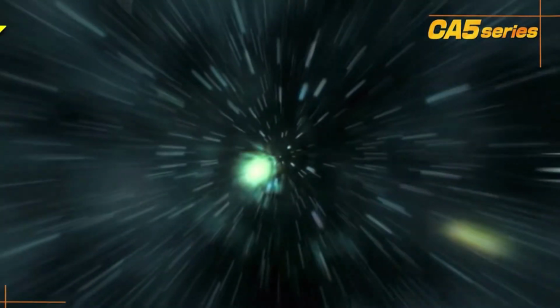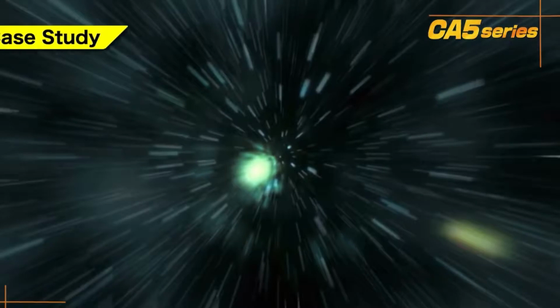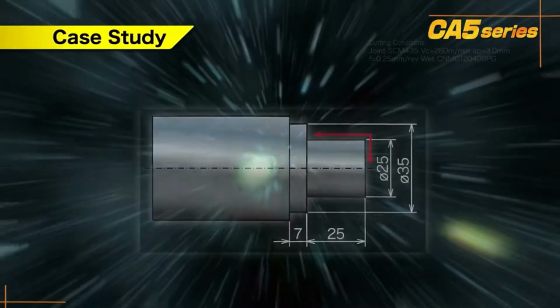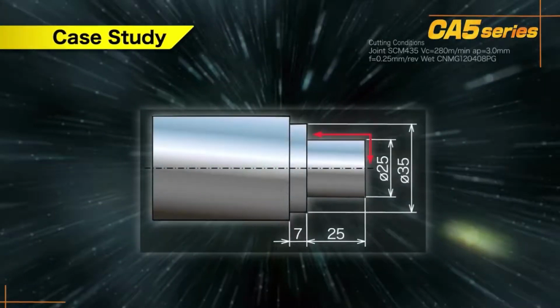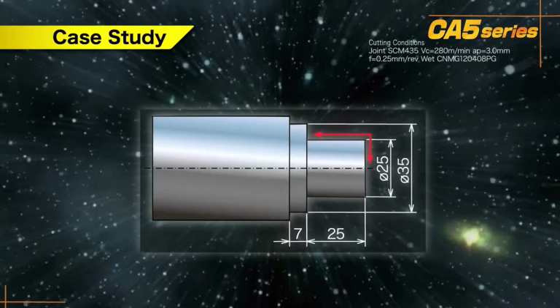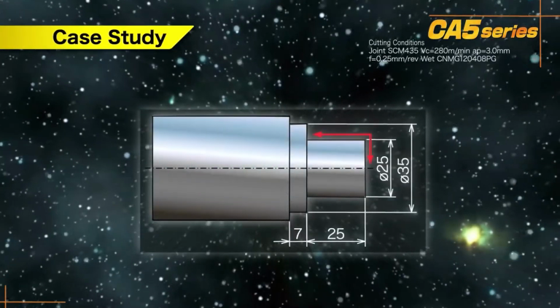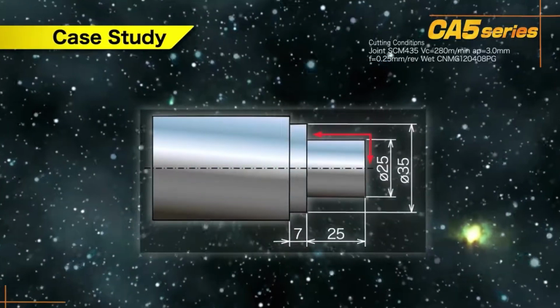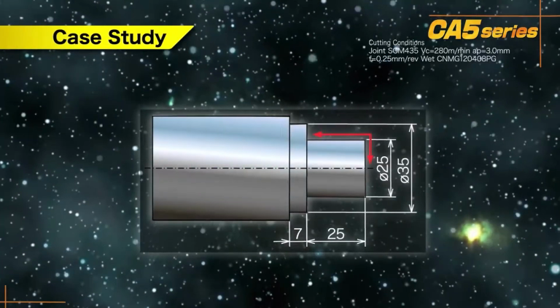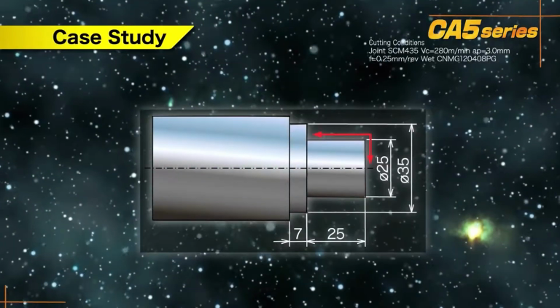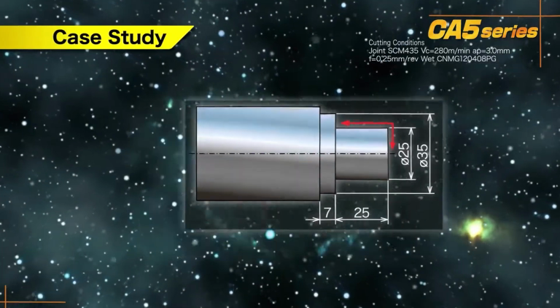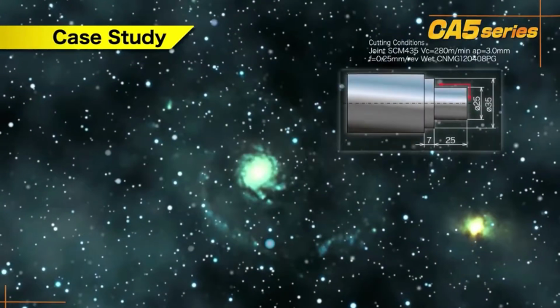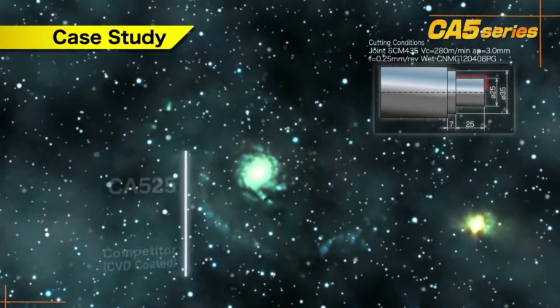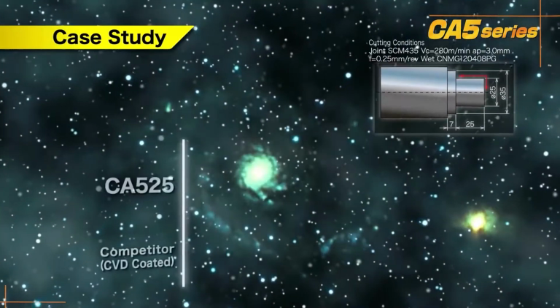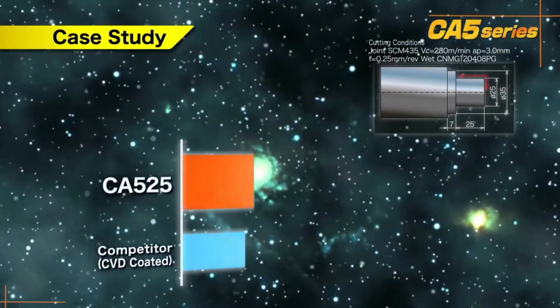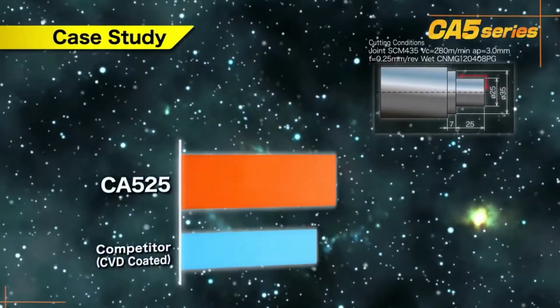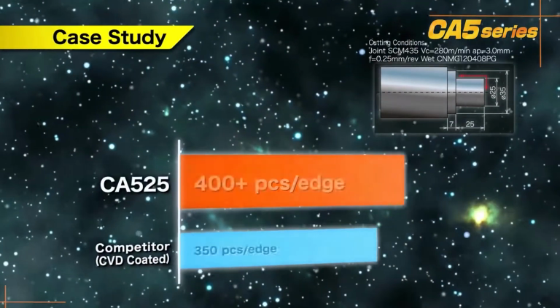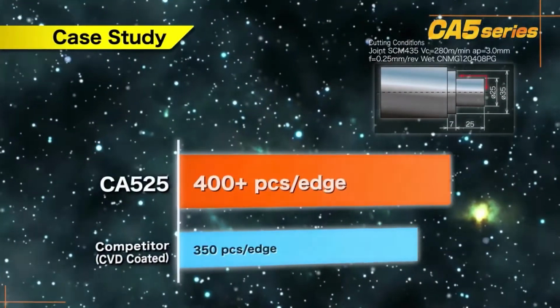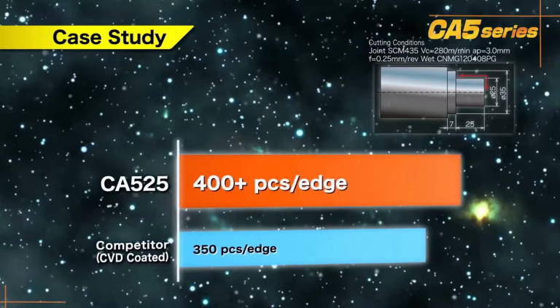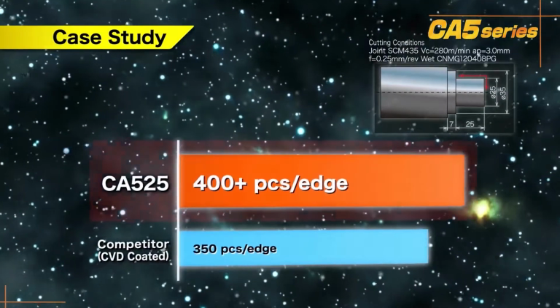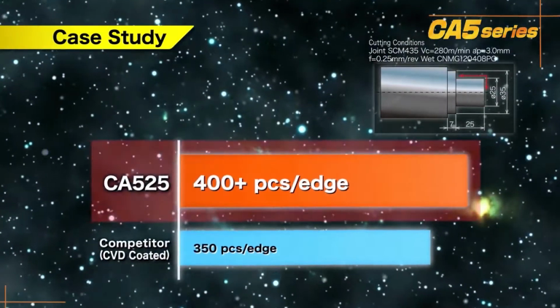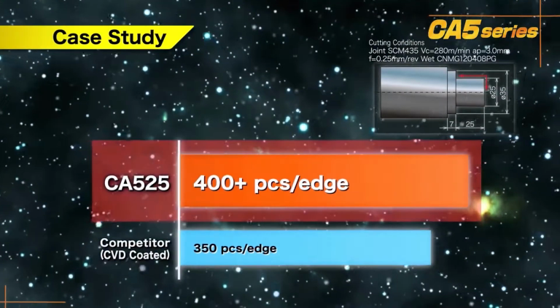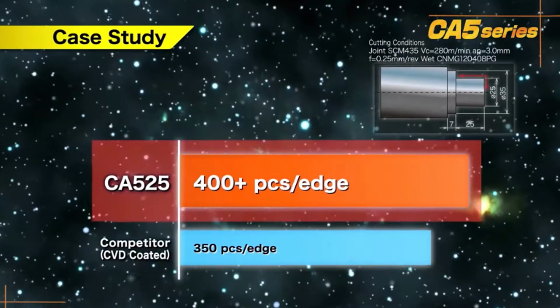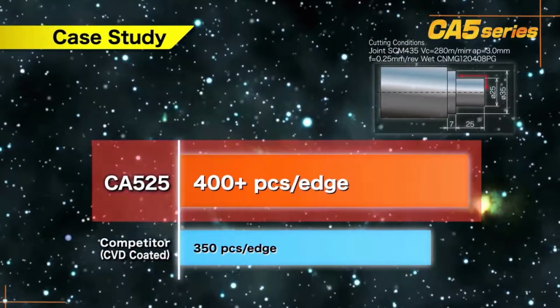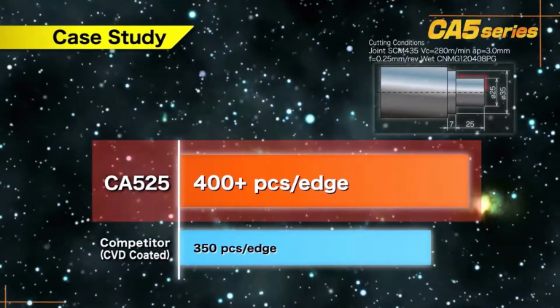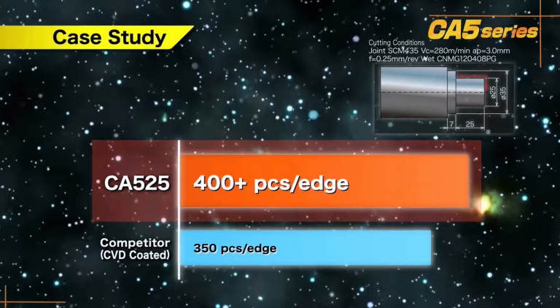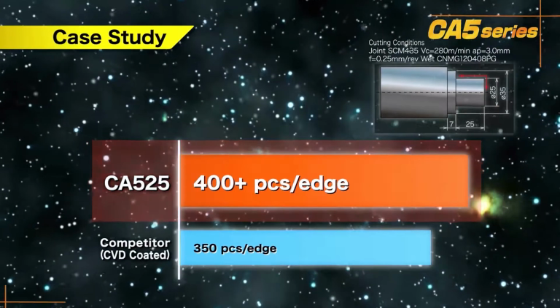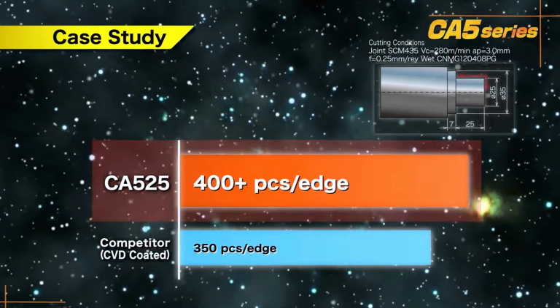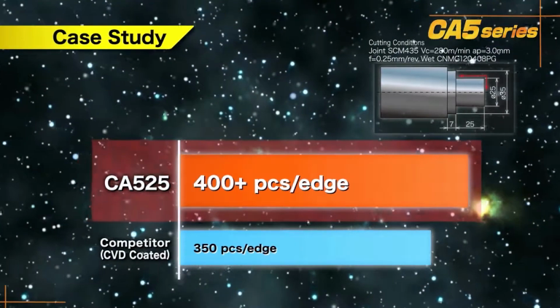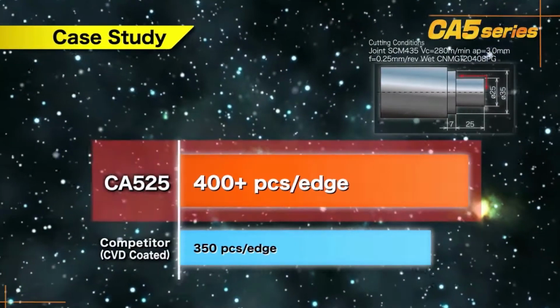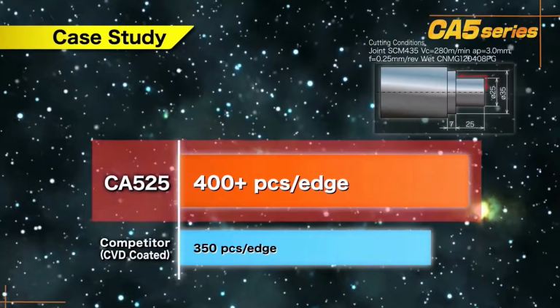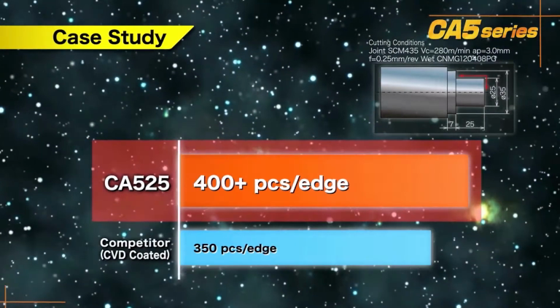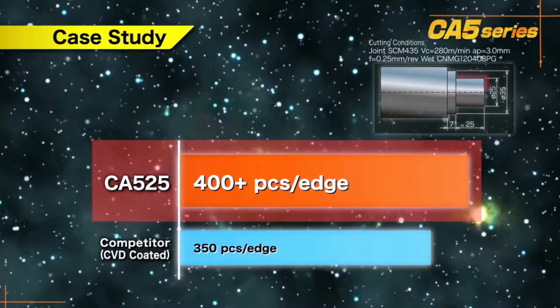In this case study, CA525 and the PG chip breaker provided longer tool life than the competitor product.